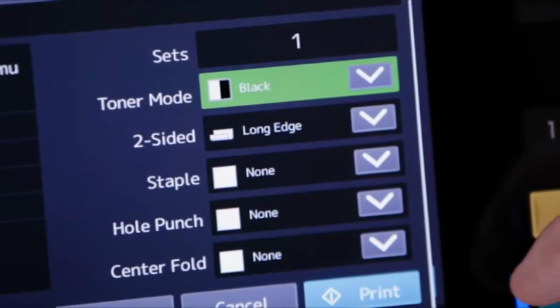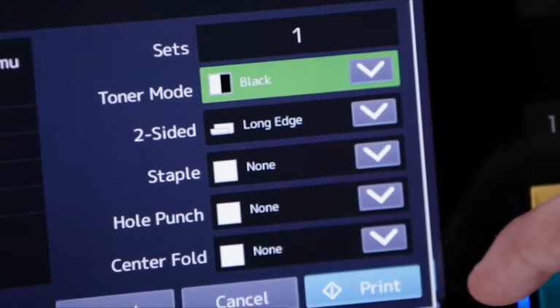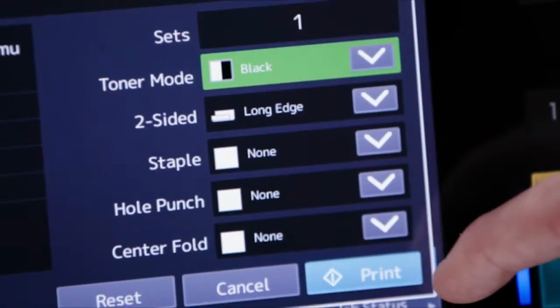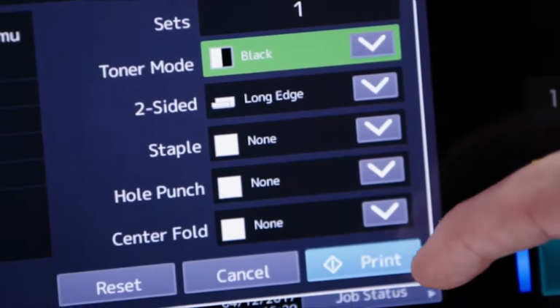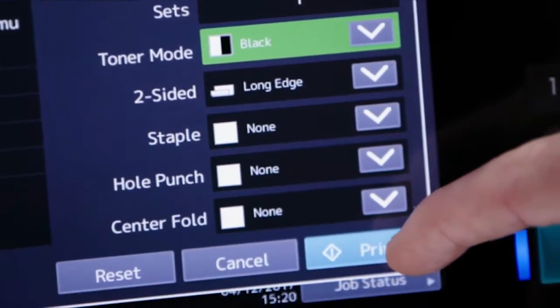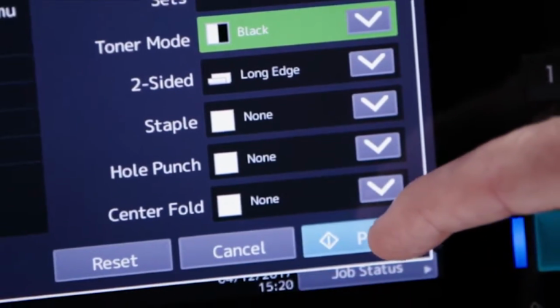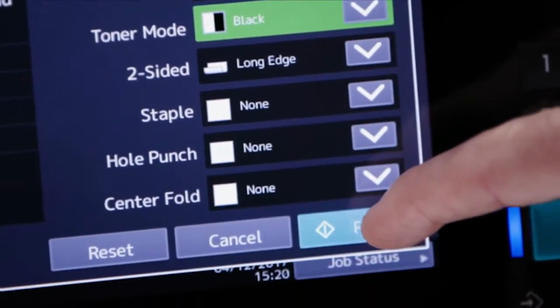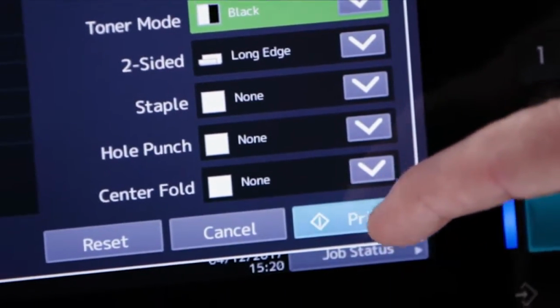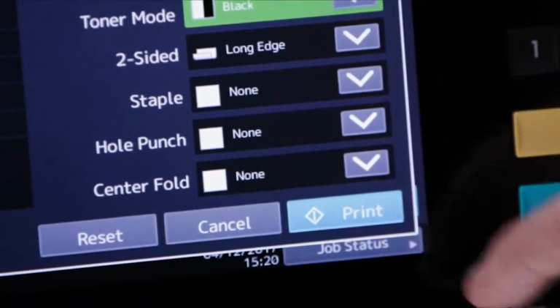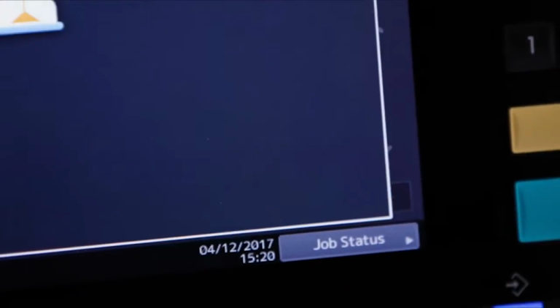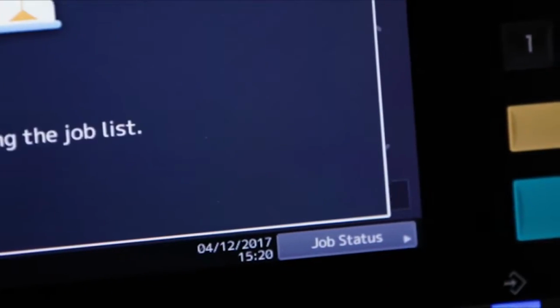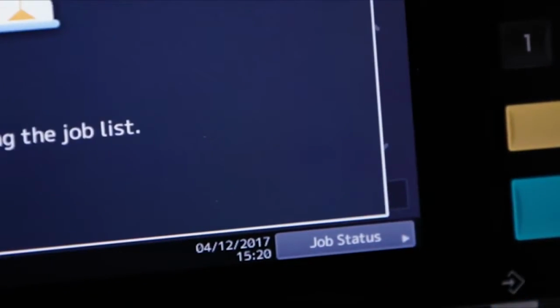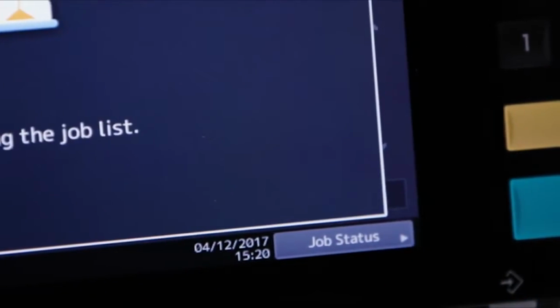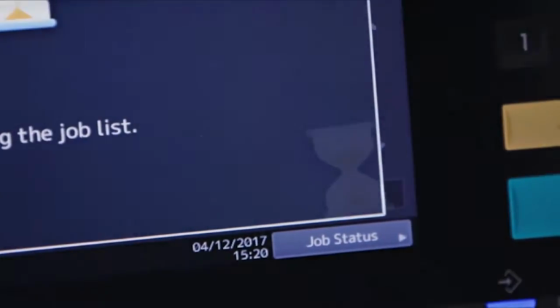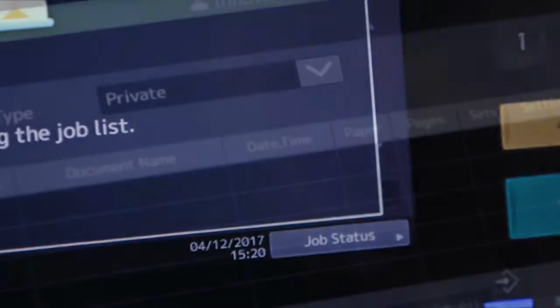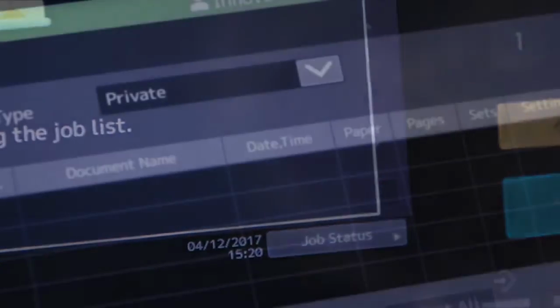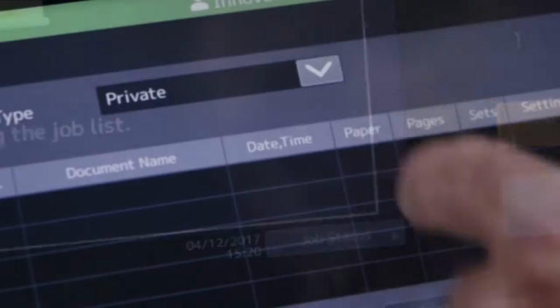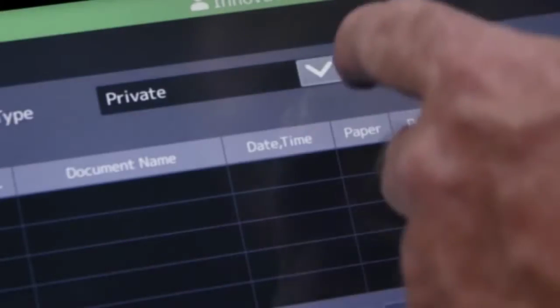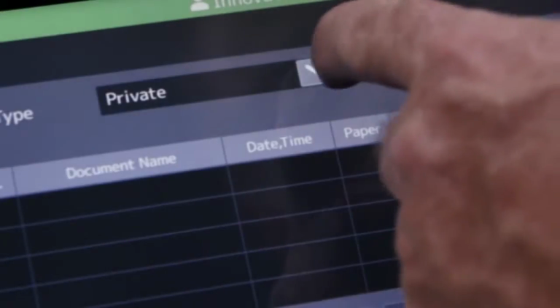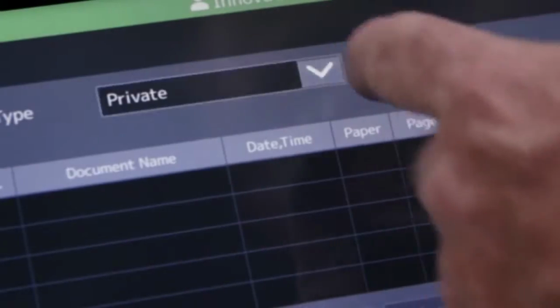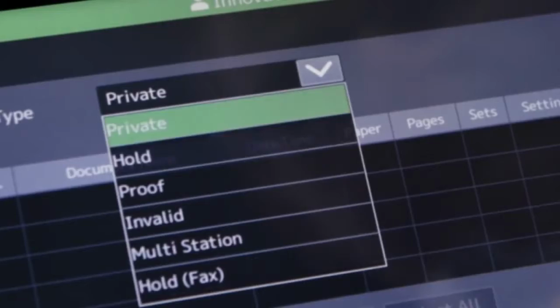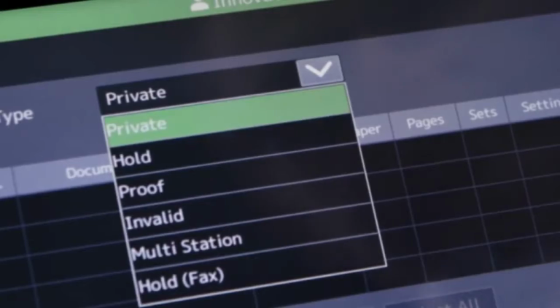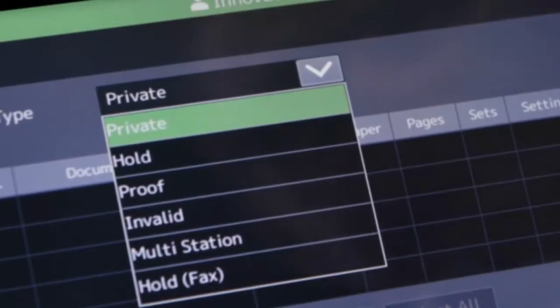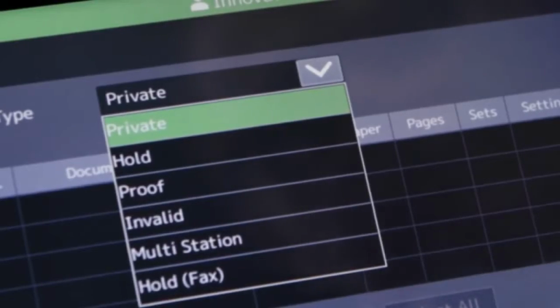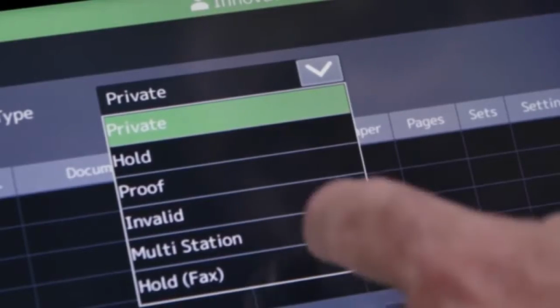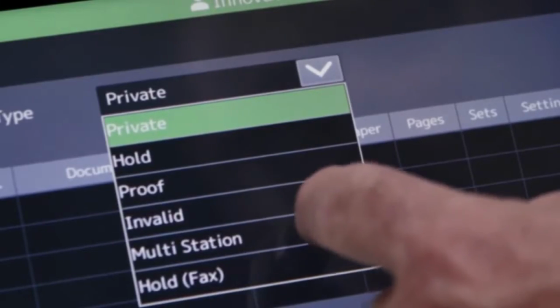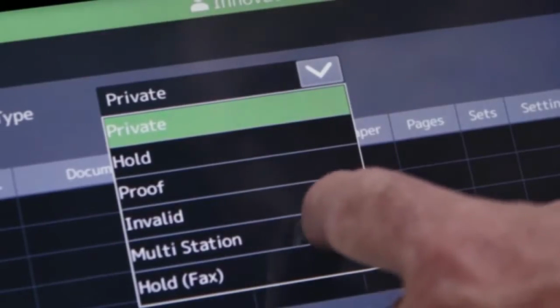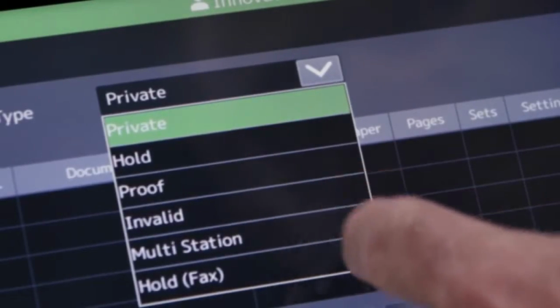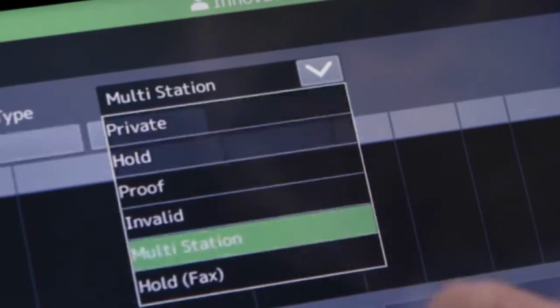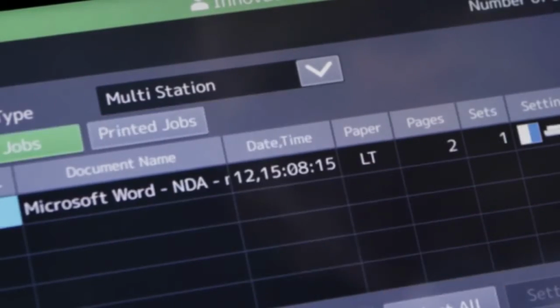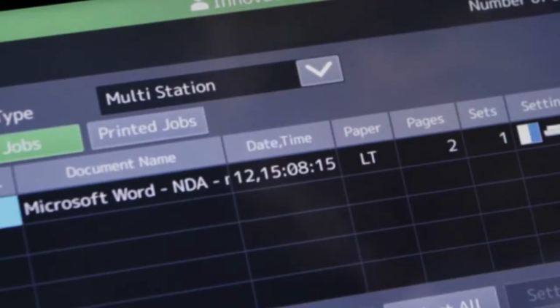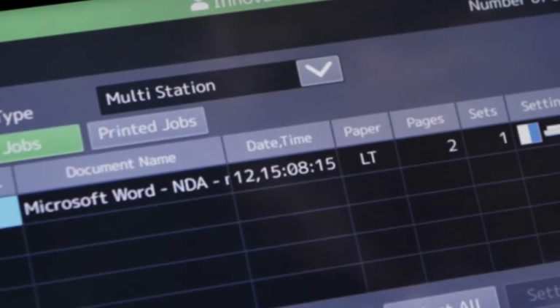In addition, you can also reprint a previous print job. This feature requires that the optional multi-station print feature be enabled.